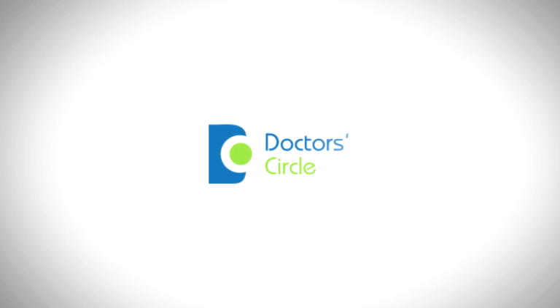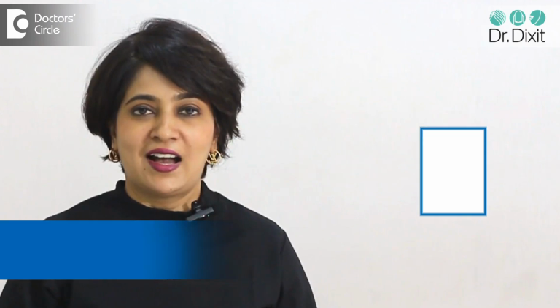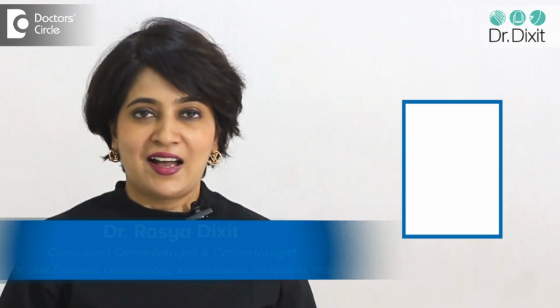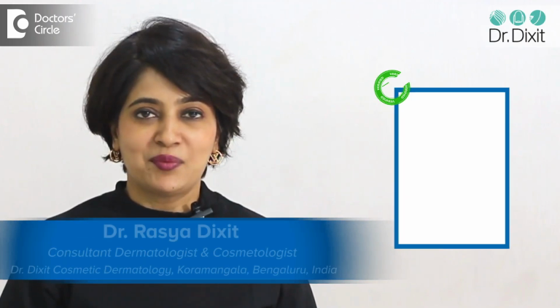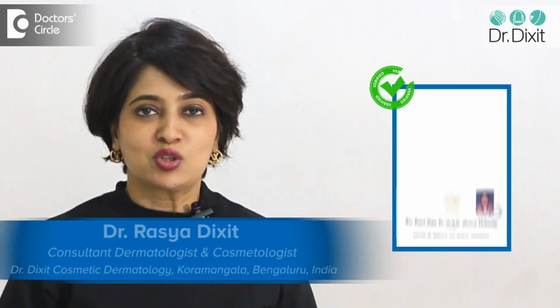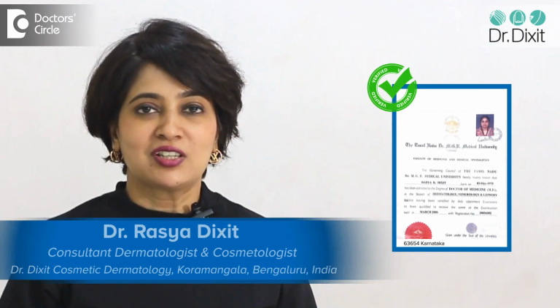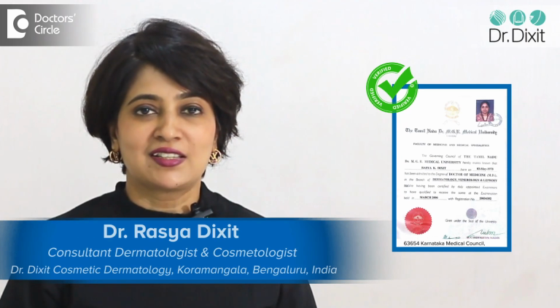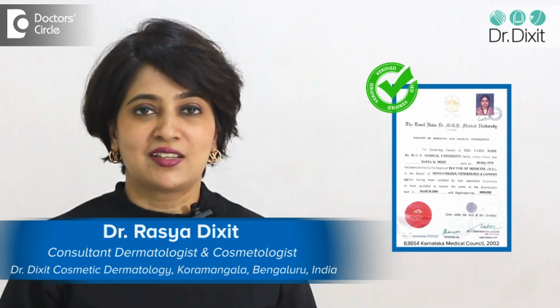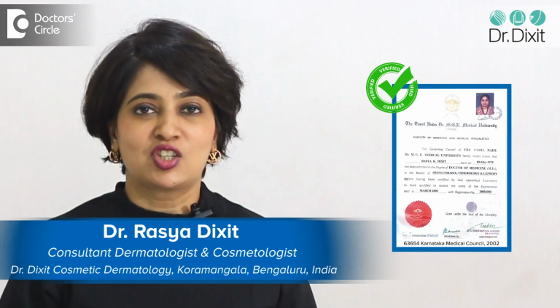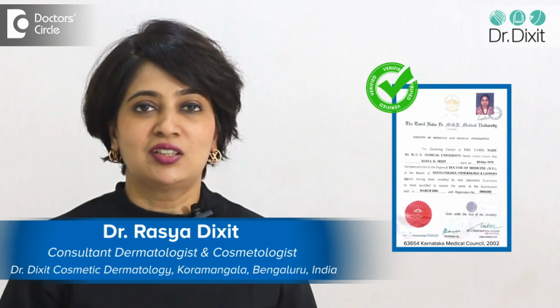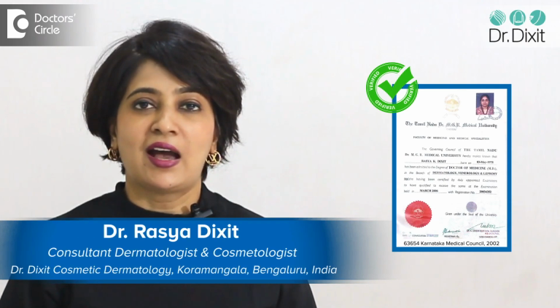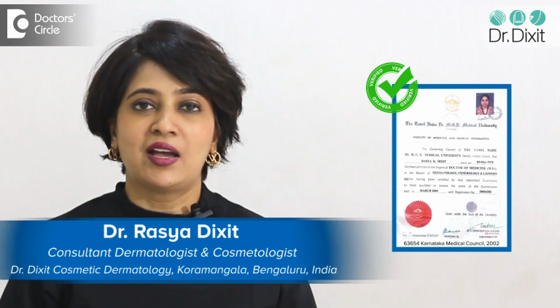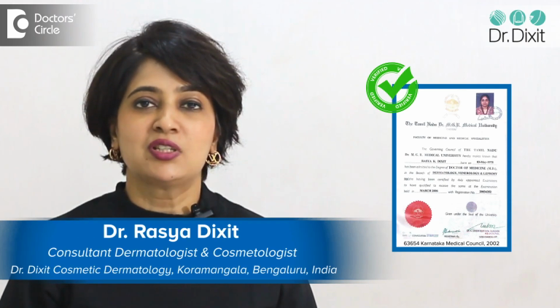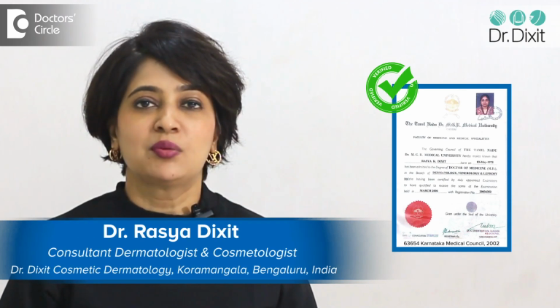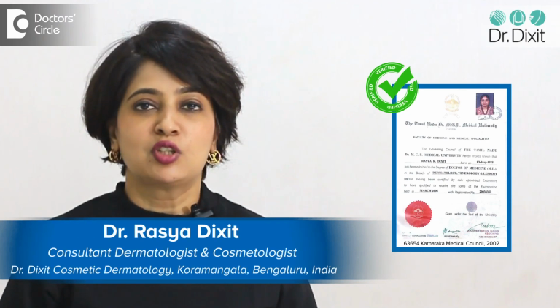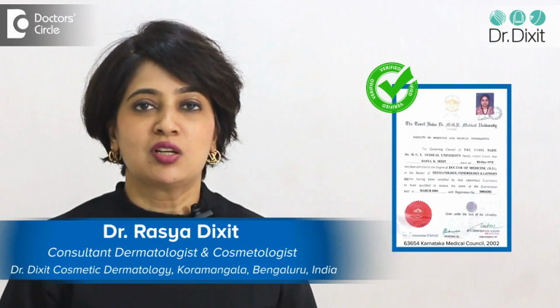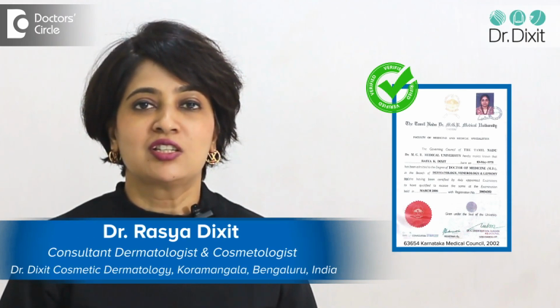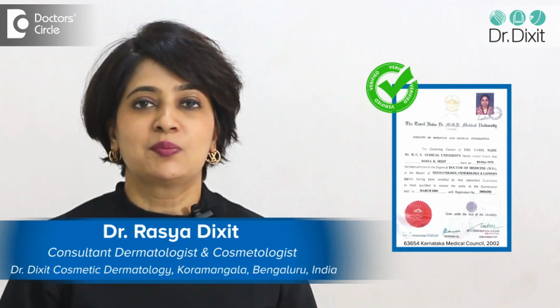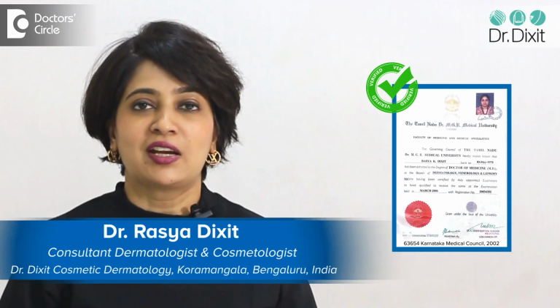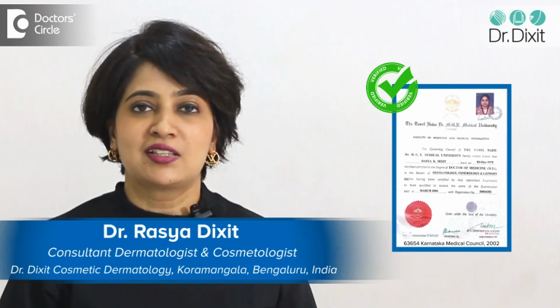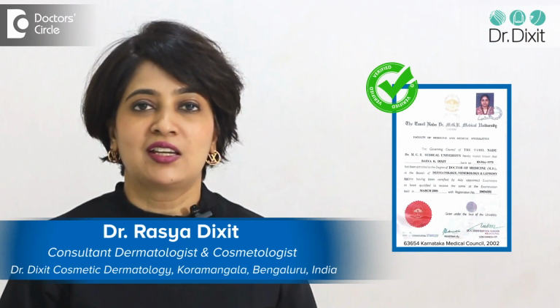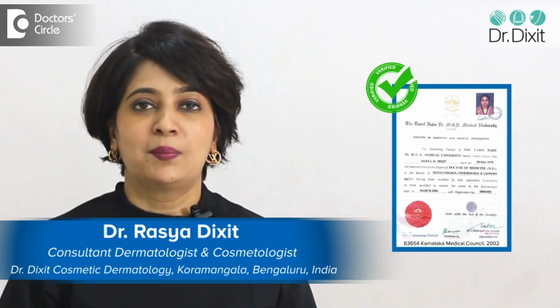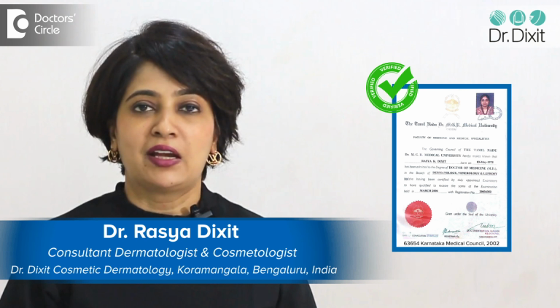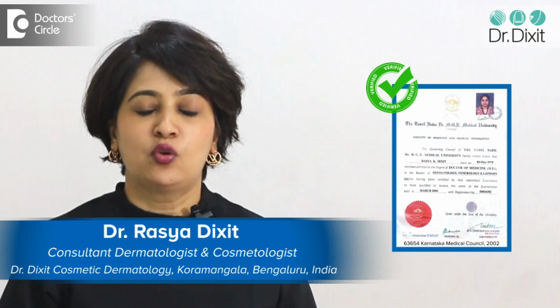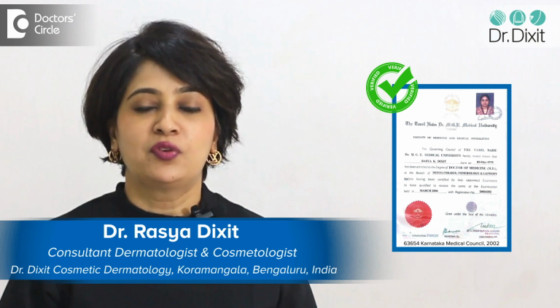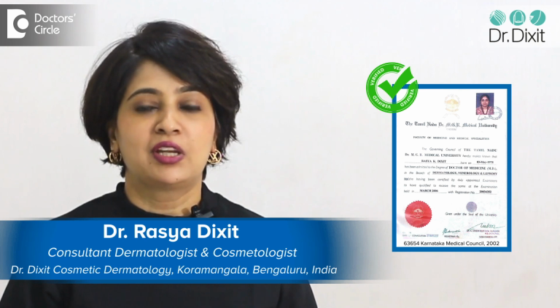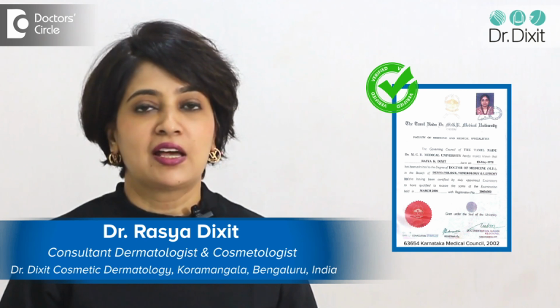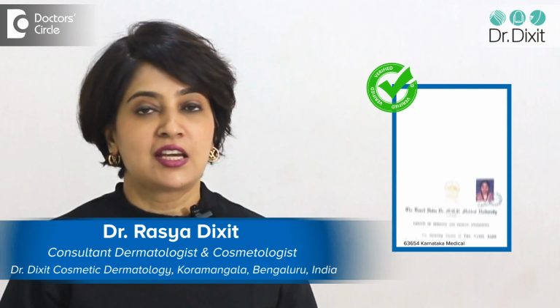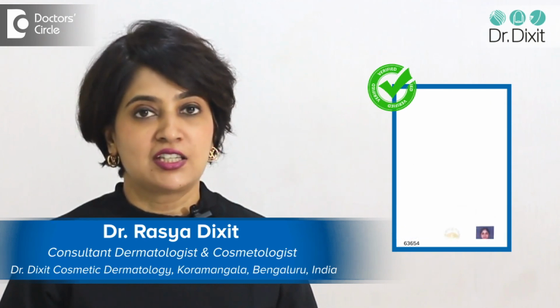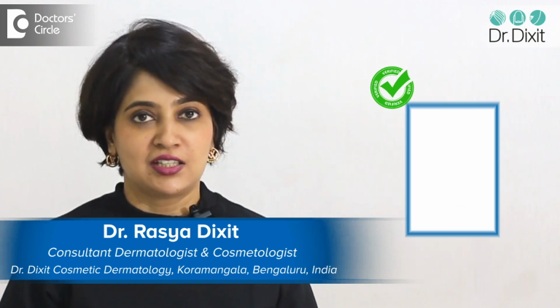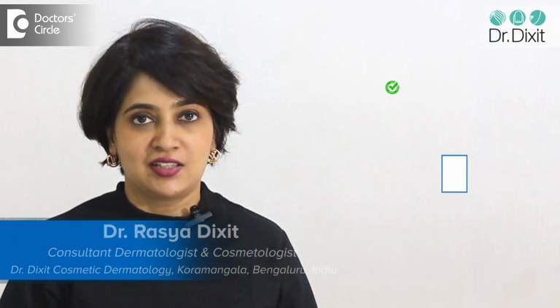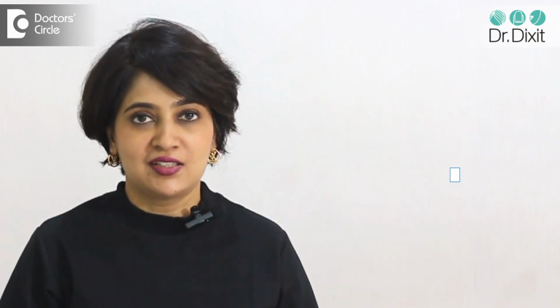Hi, I am Dr. Rasya Dikshan. I am a dermatologist practicing in Bangalore for the last 18 years.